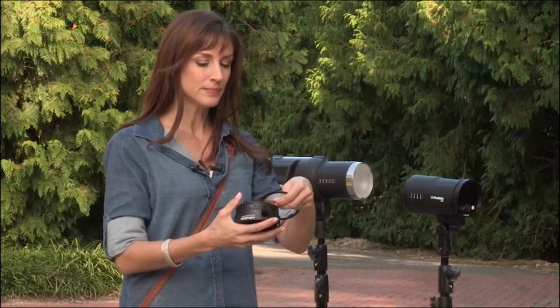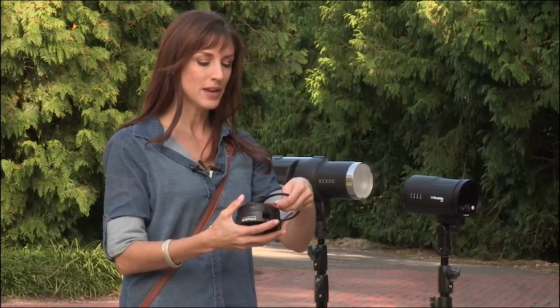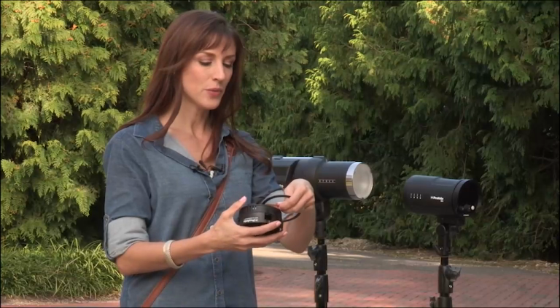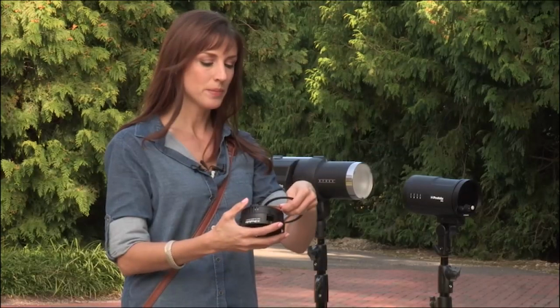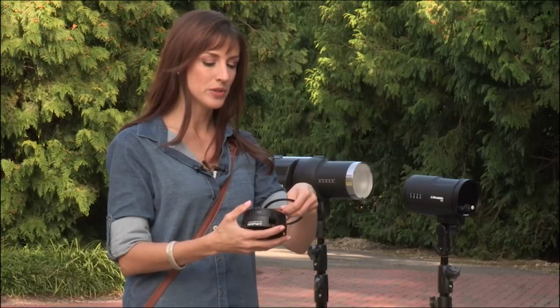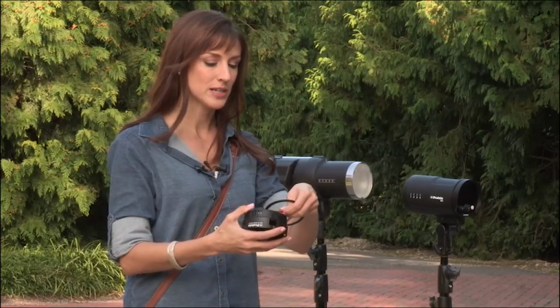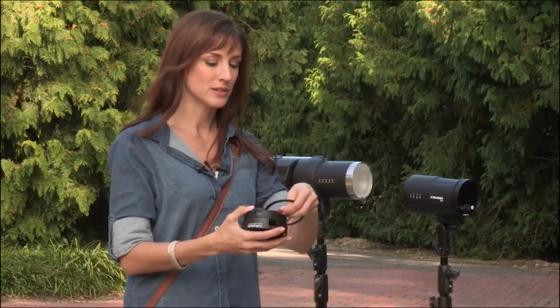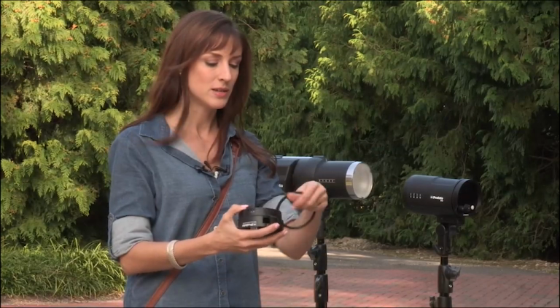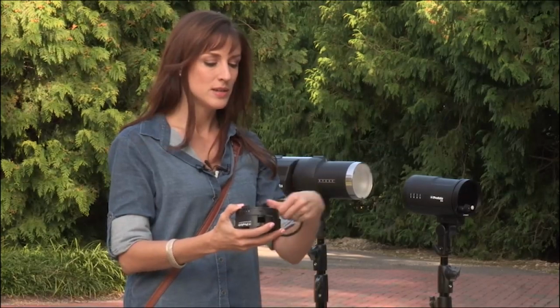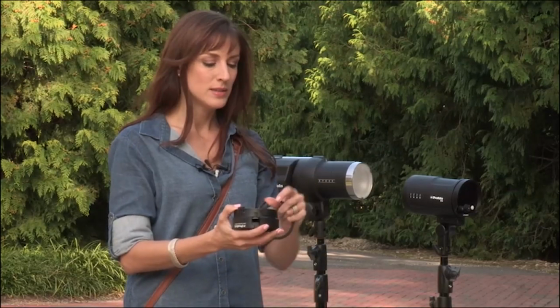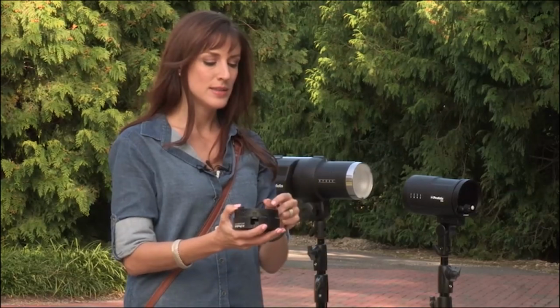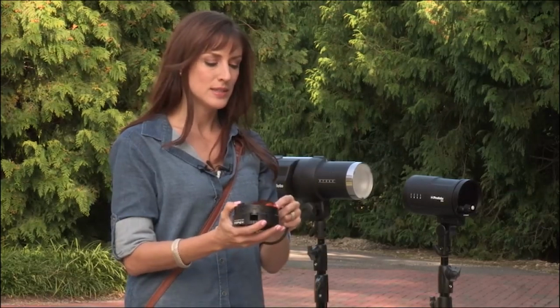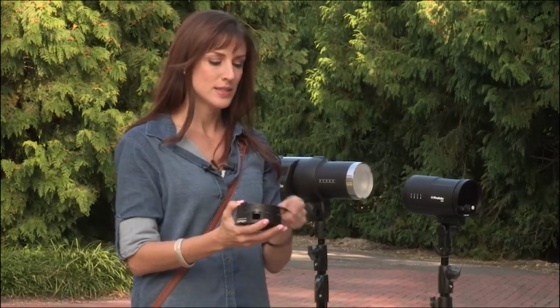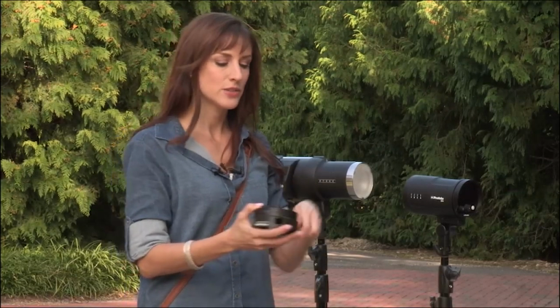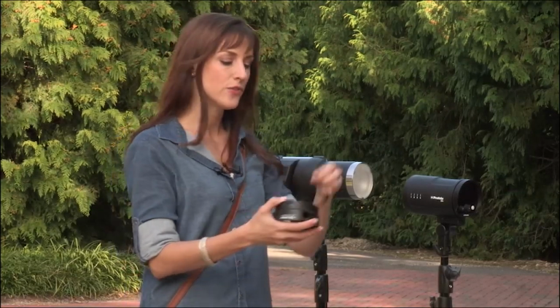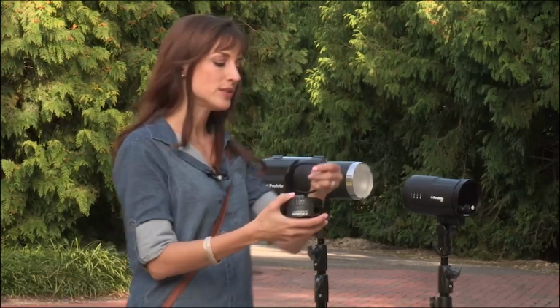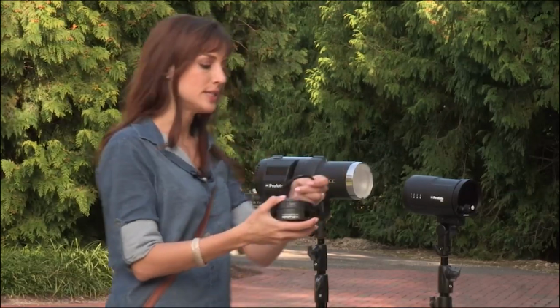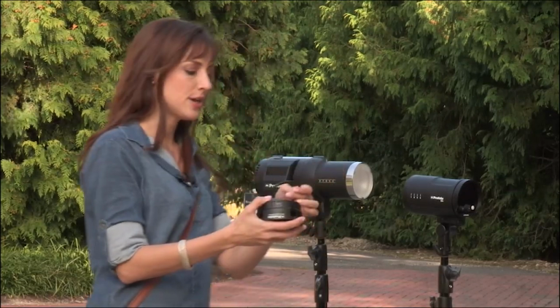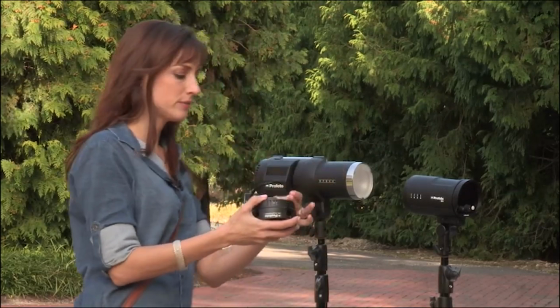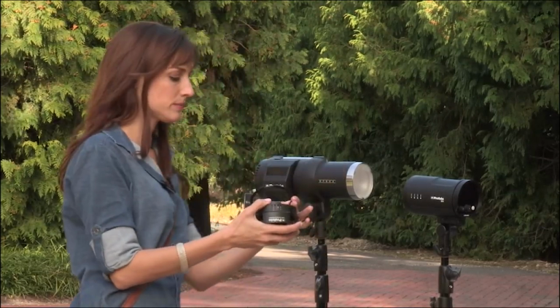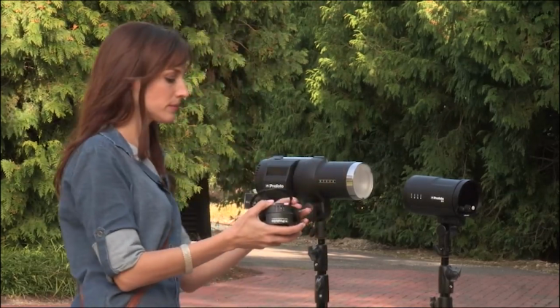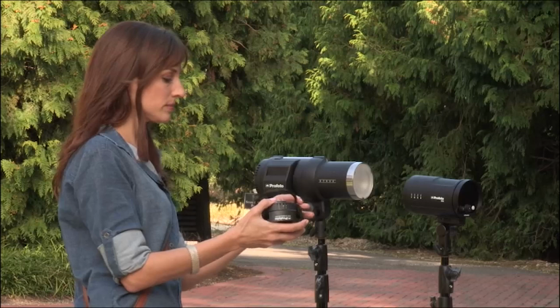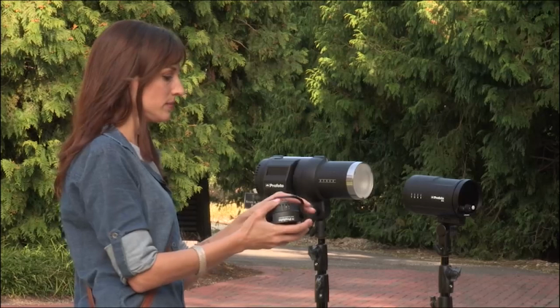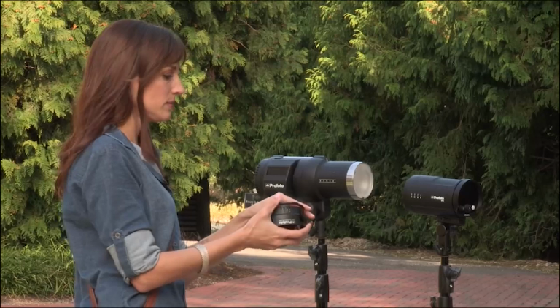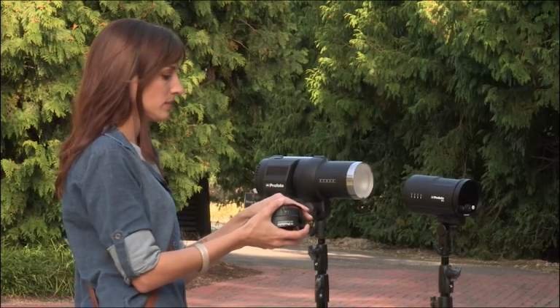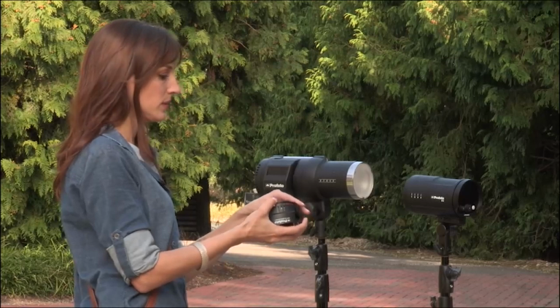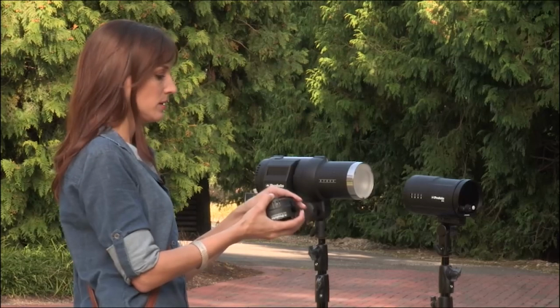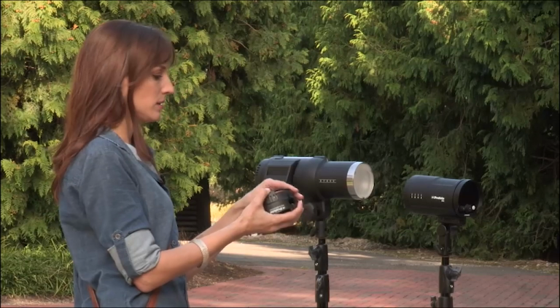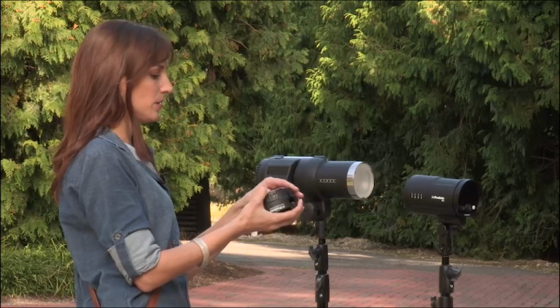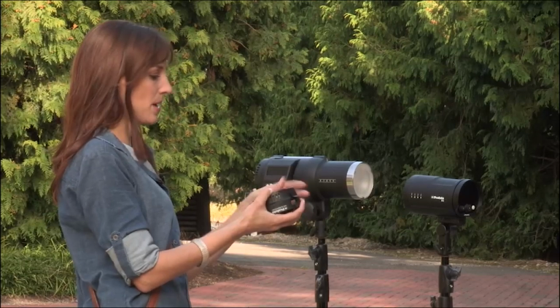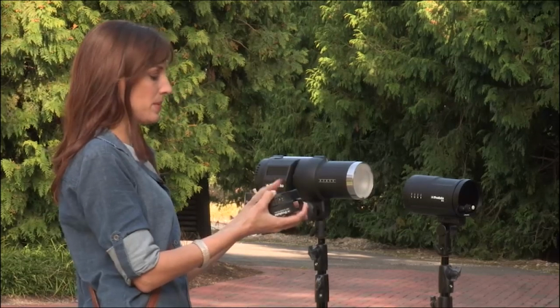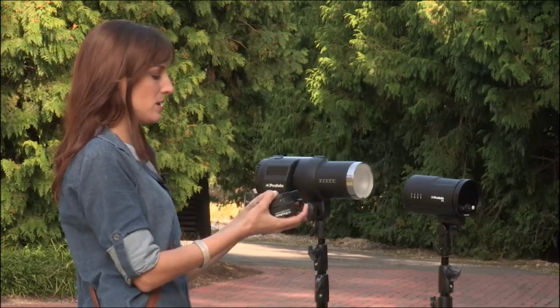And if you want to be more technical, this is a full CTO. I'll pop it on.